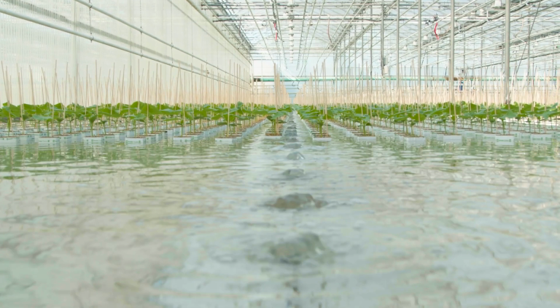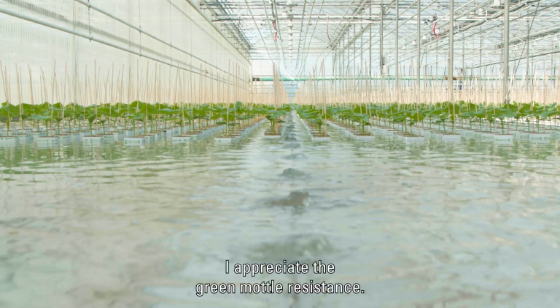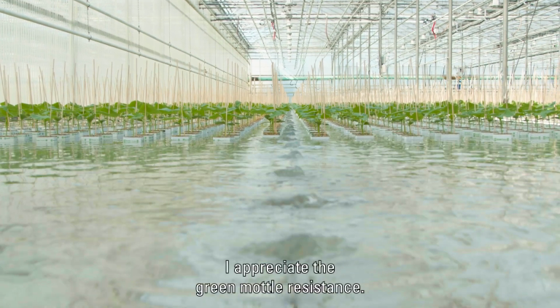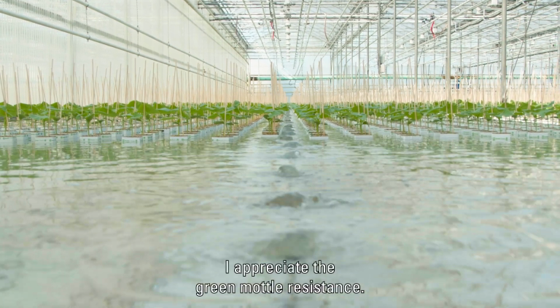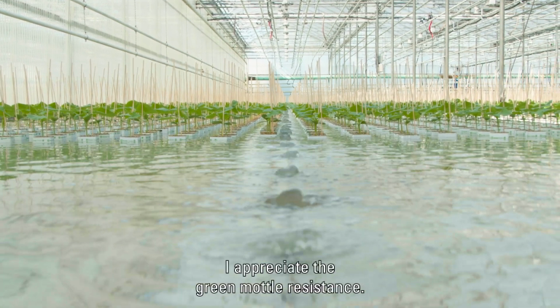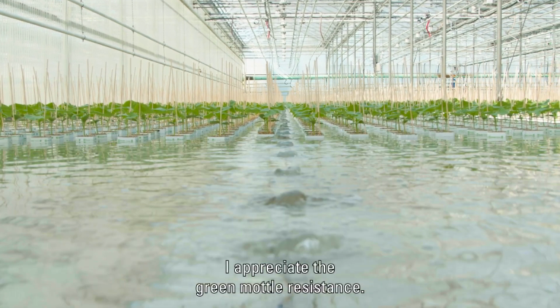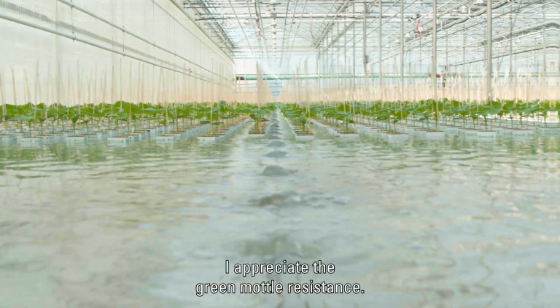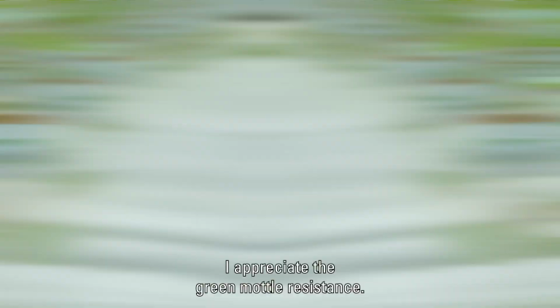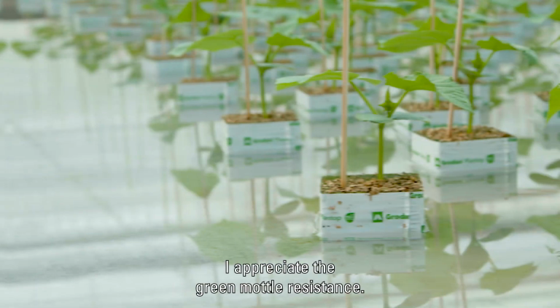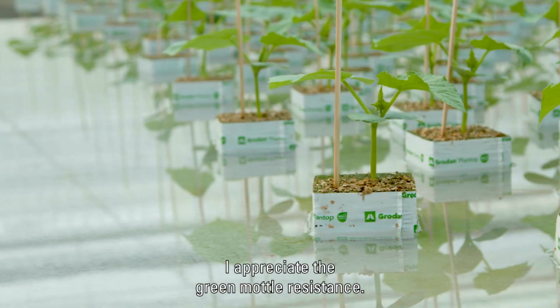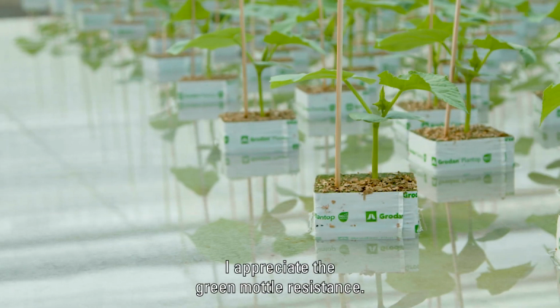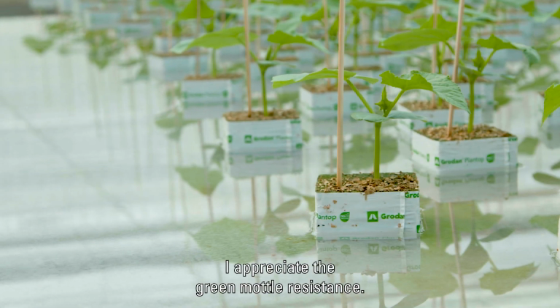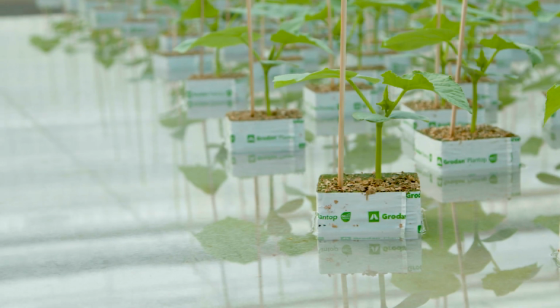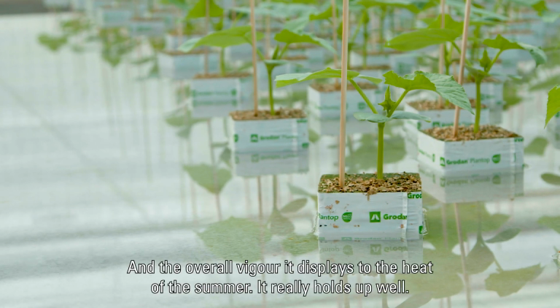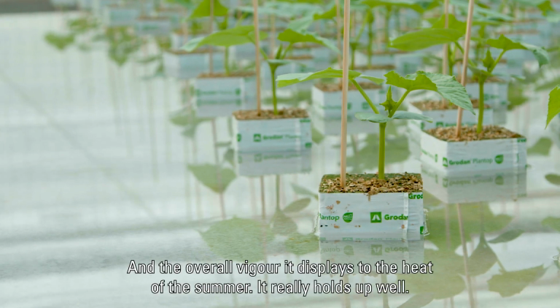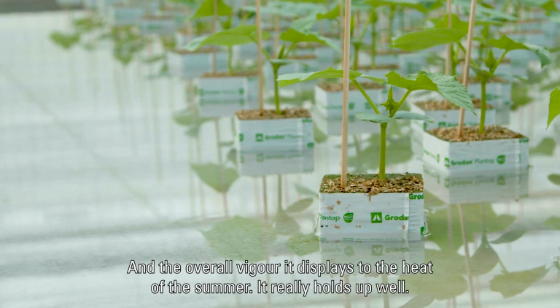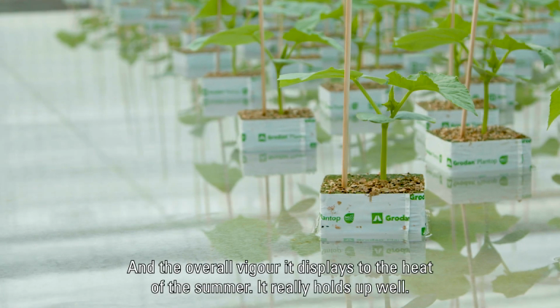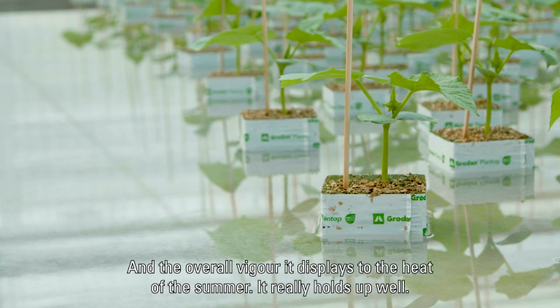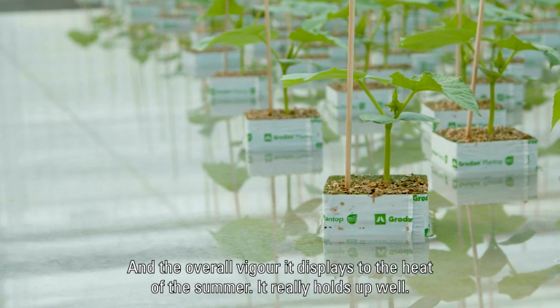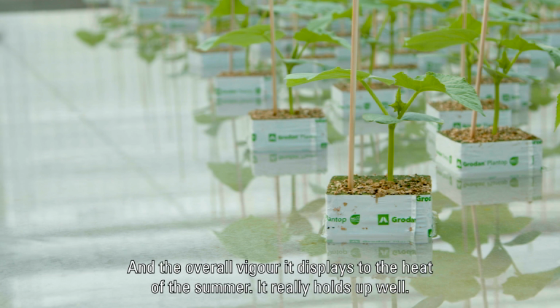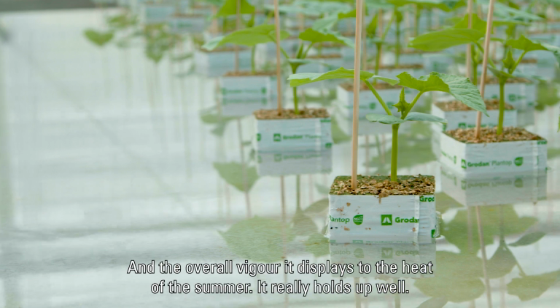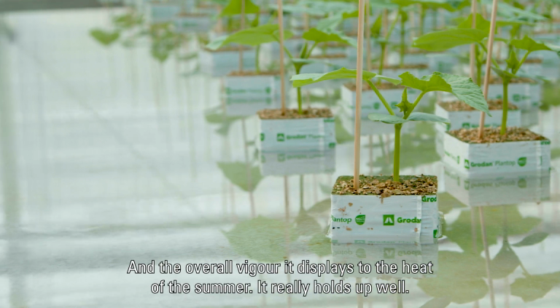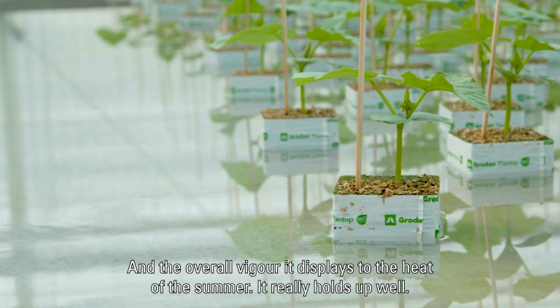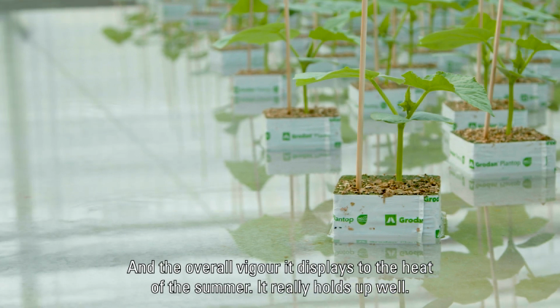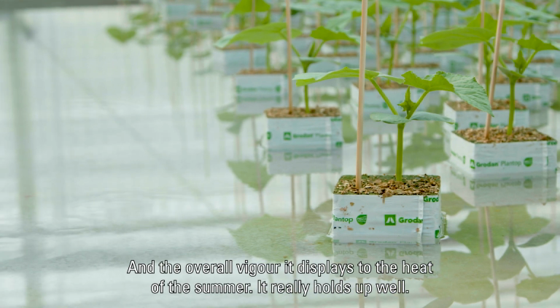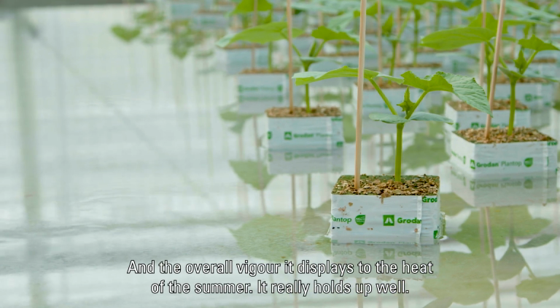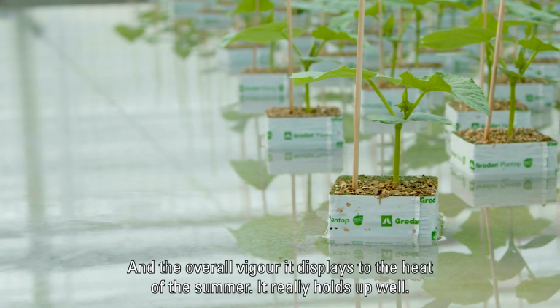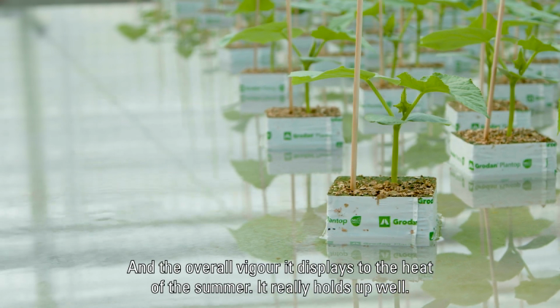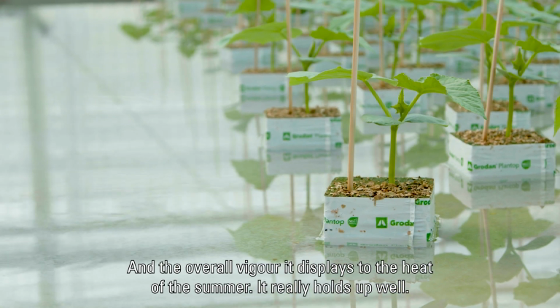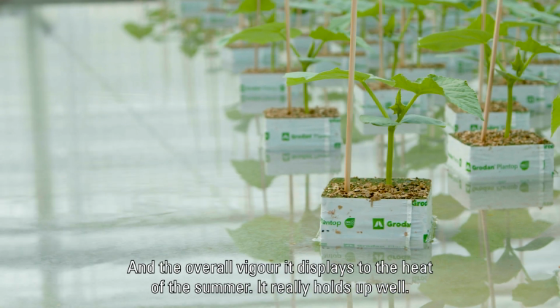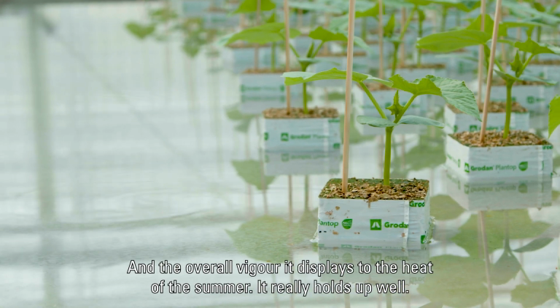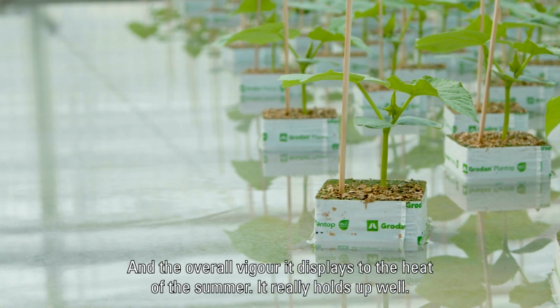I appreciate the green mold resistance within it, and the overall vigor it displays through the heat of the summer. It really holds up well.